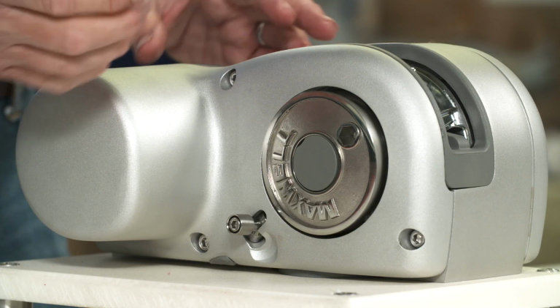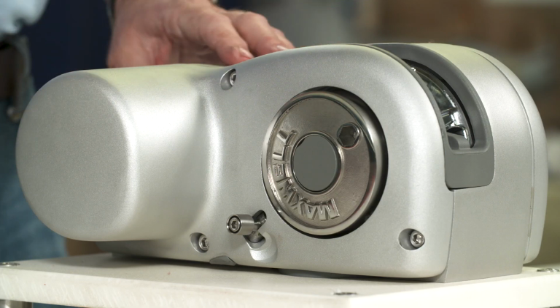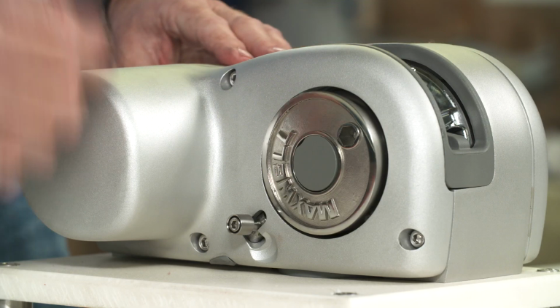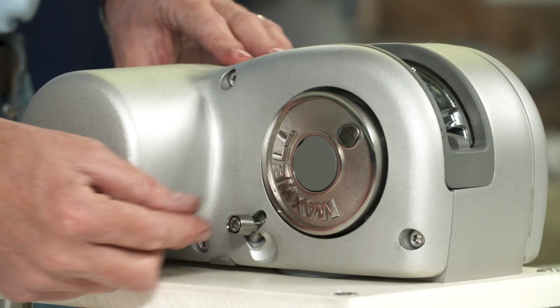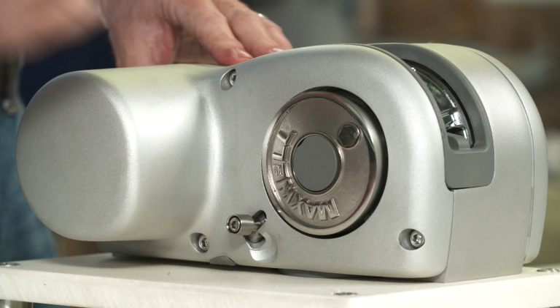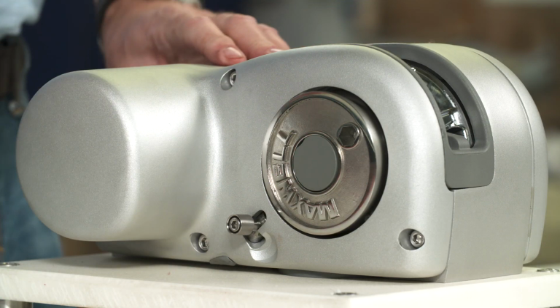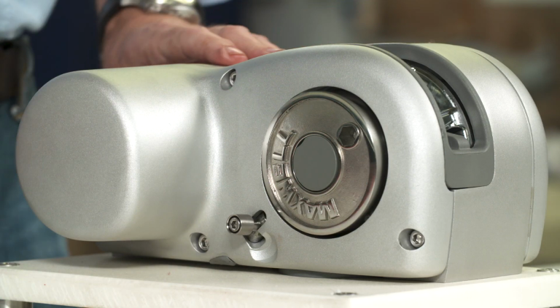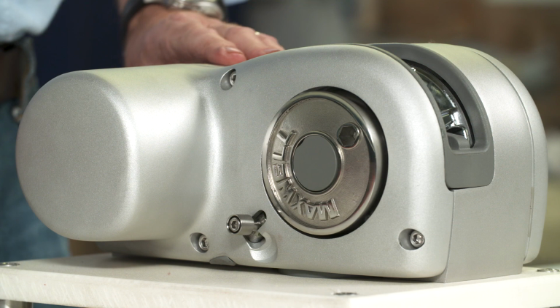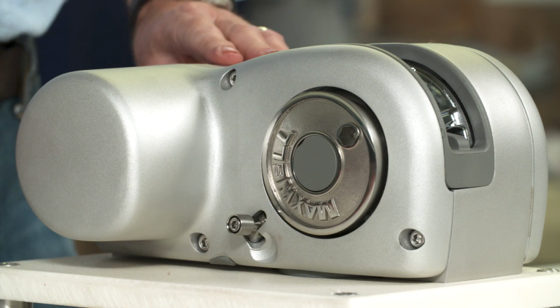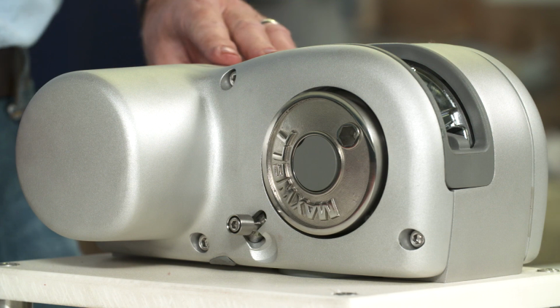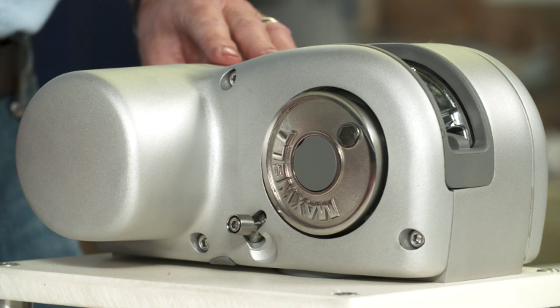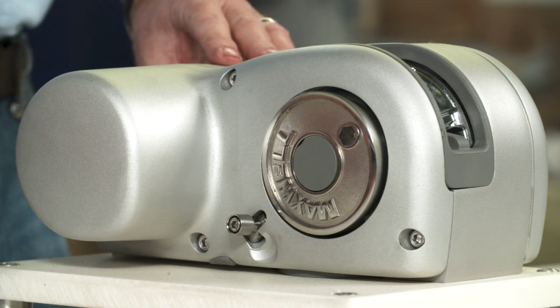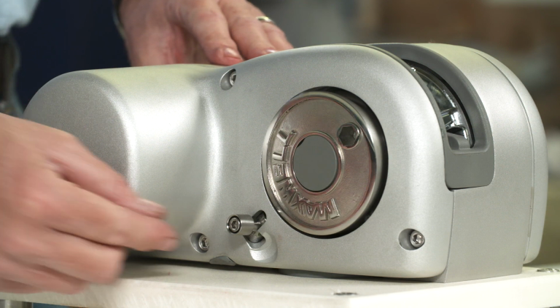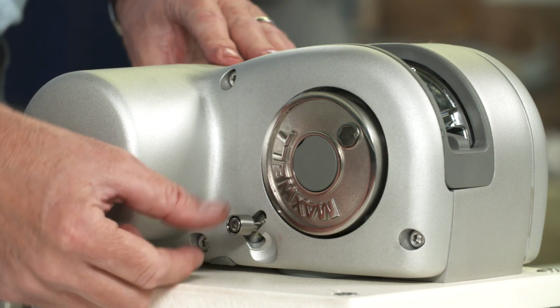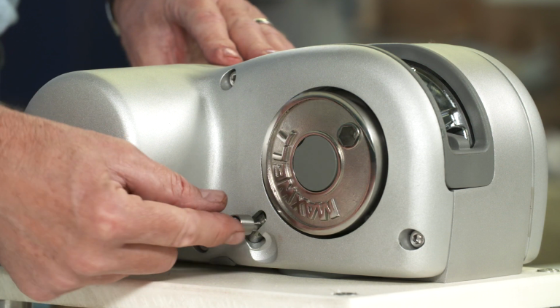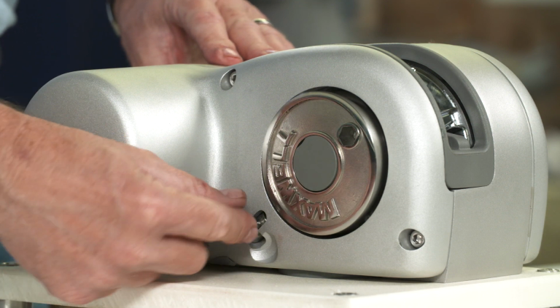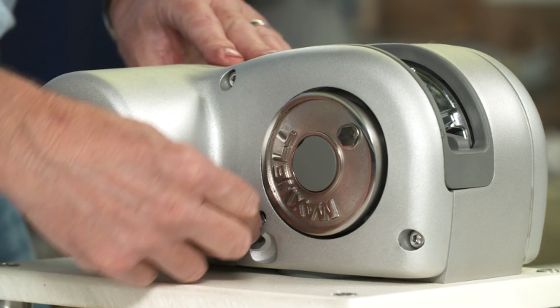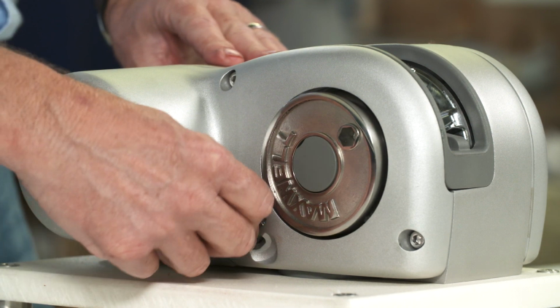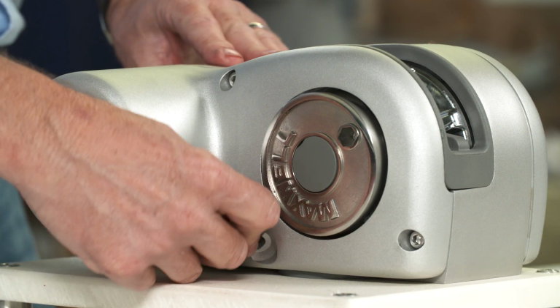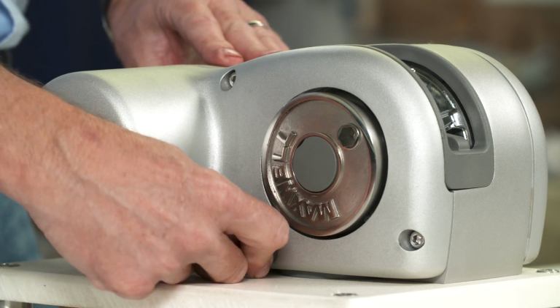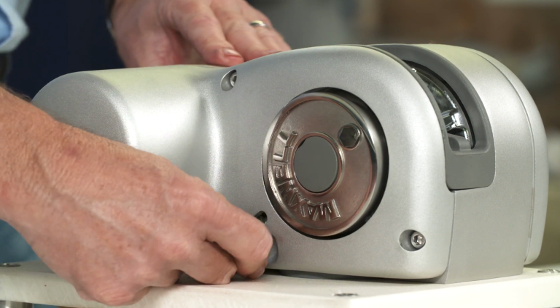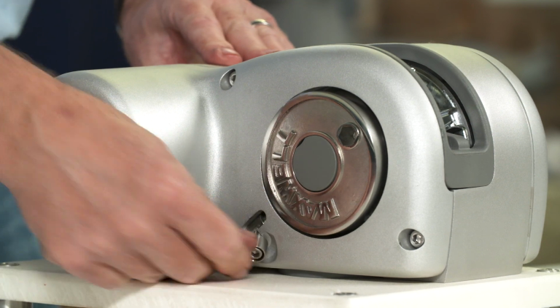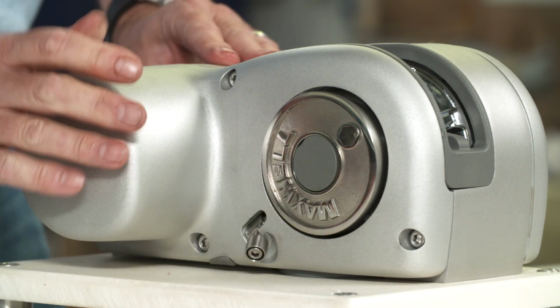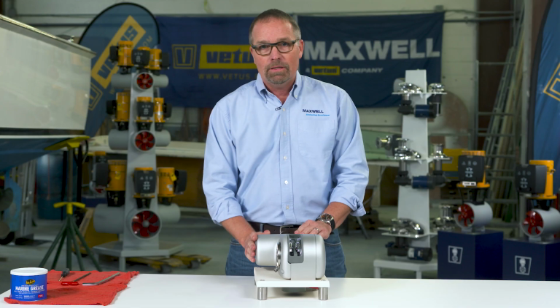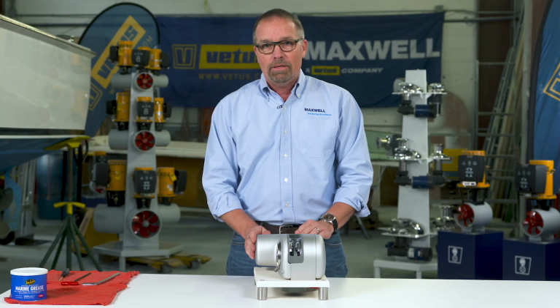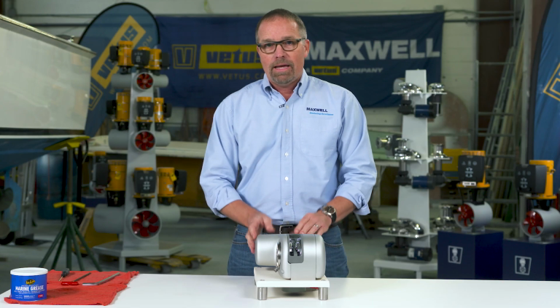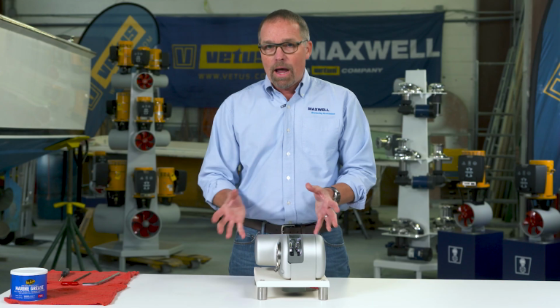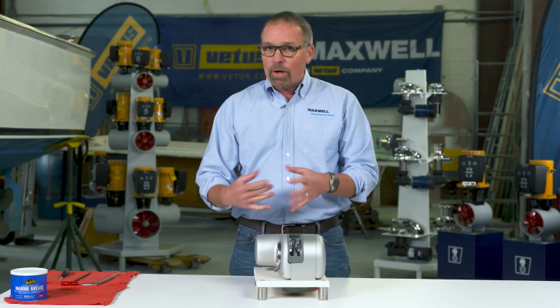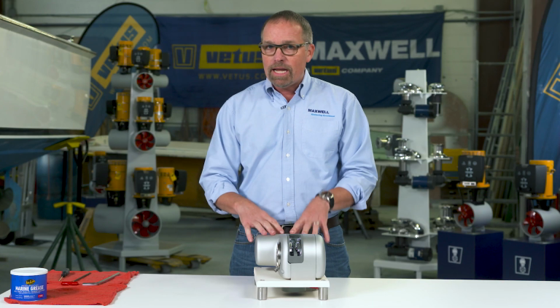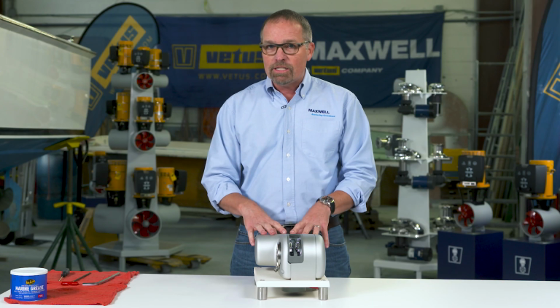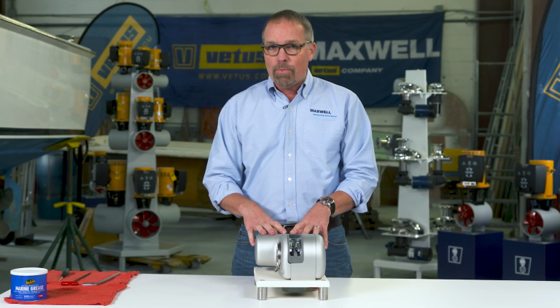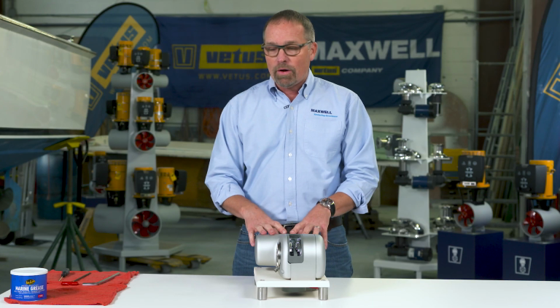When that's done, turn the power off to the windlass, come back up and flip the lever back down, and now we're going to take this thing apart.